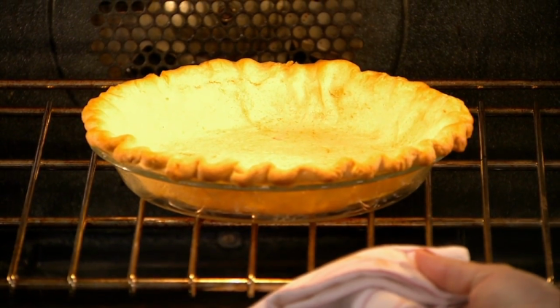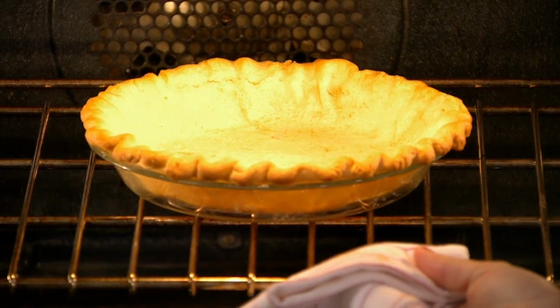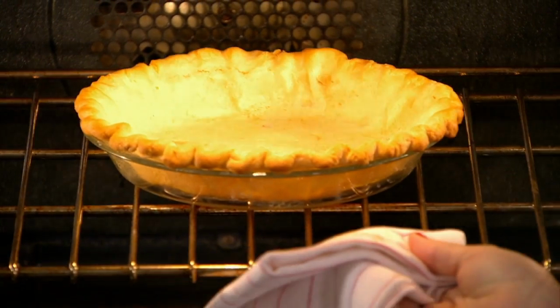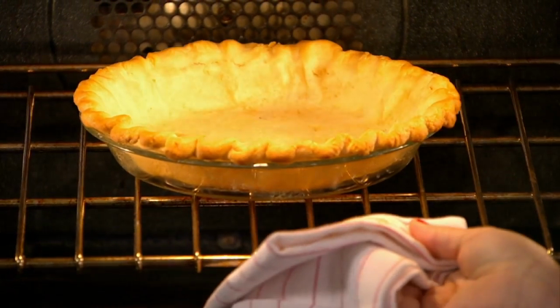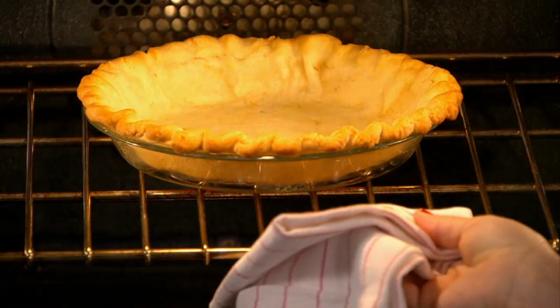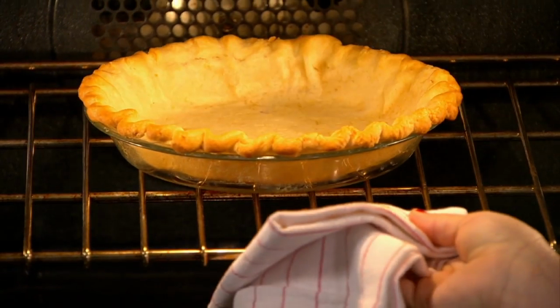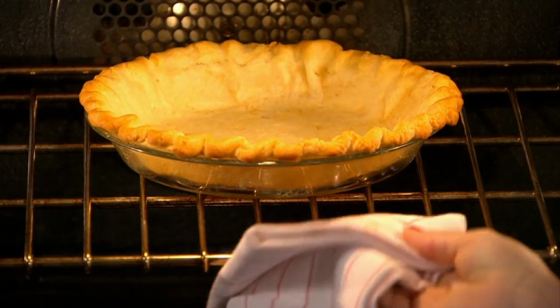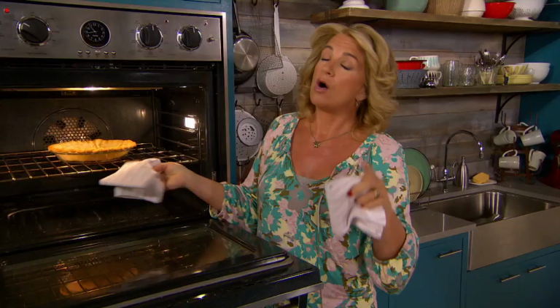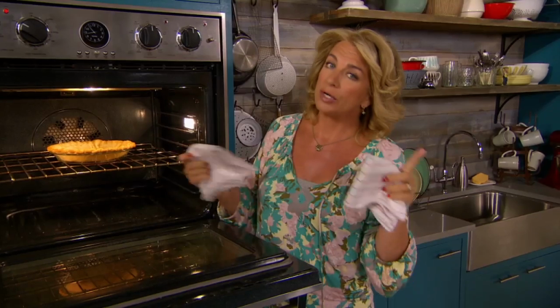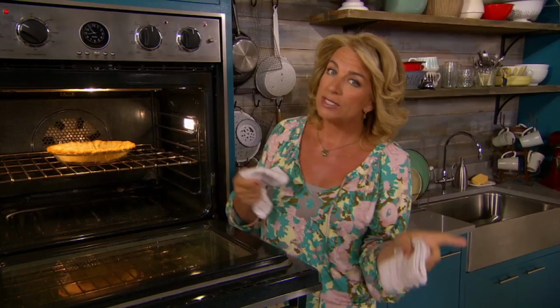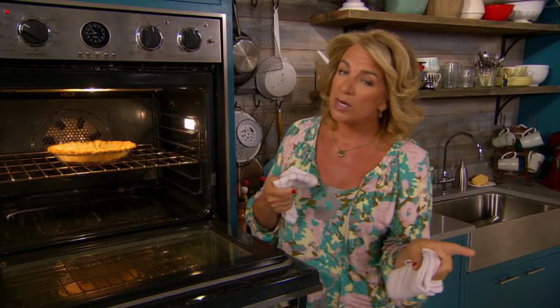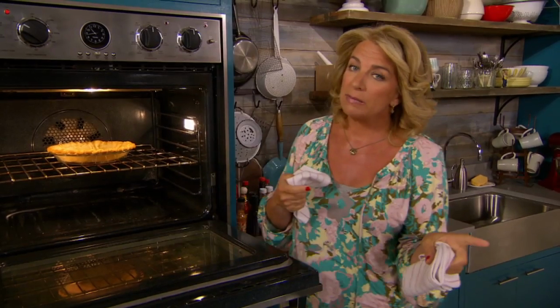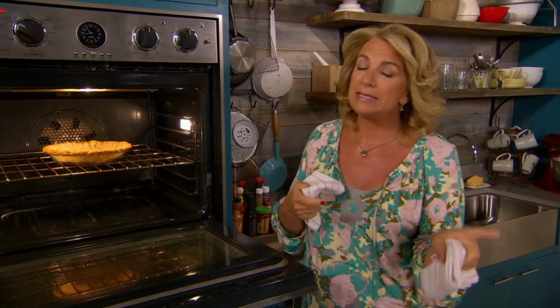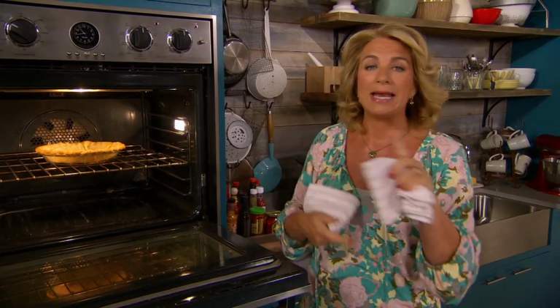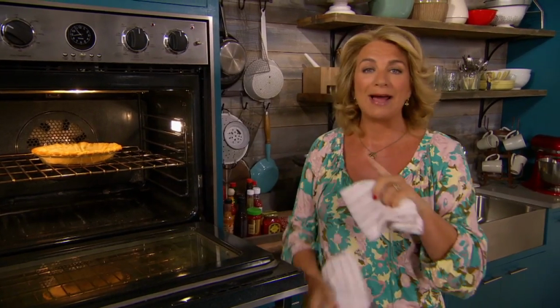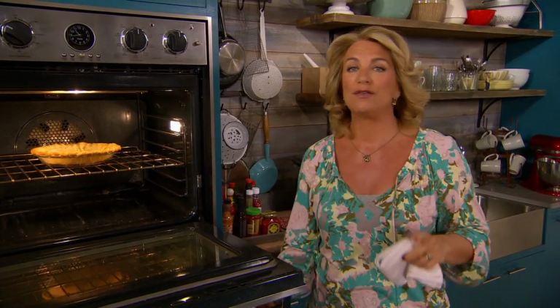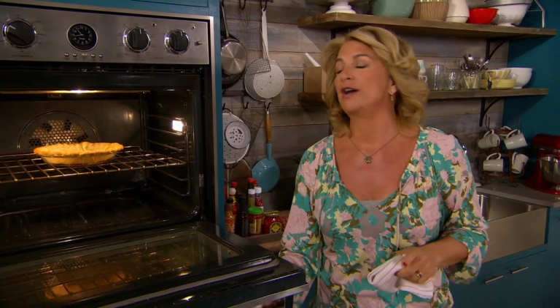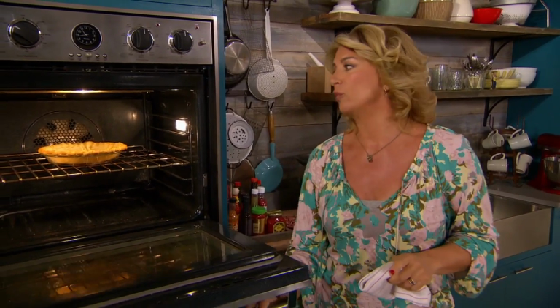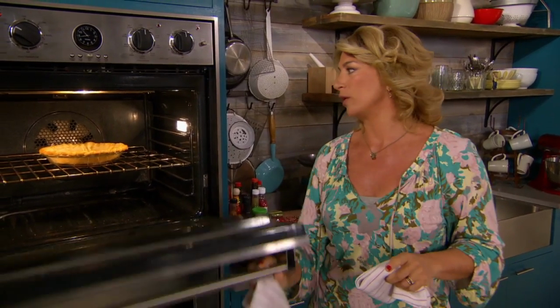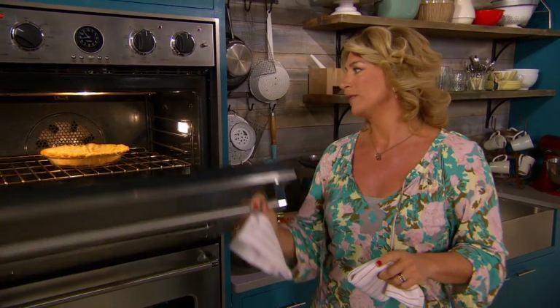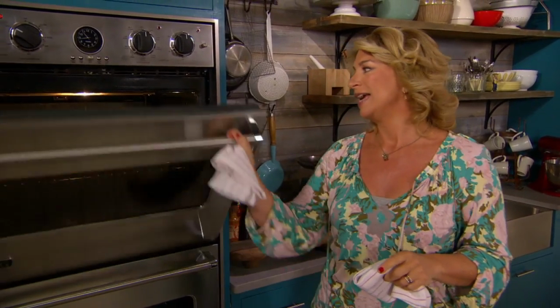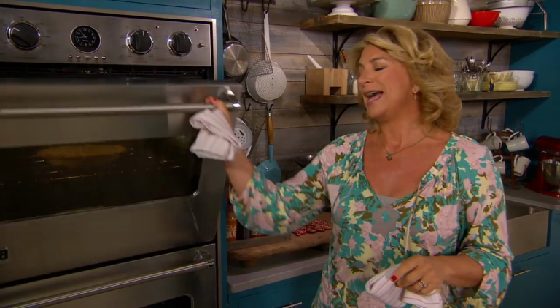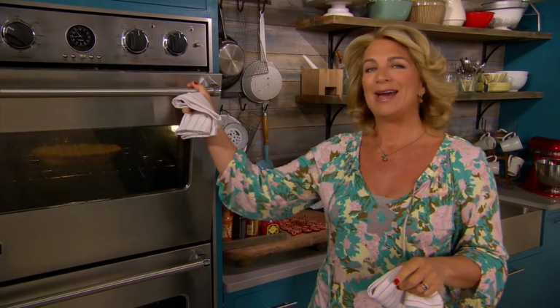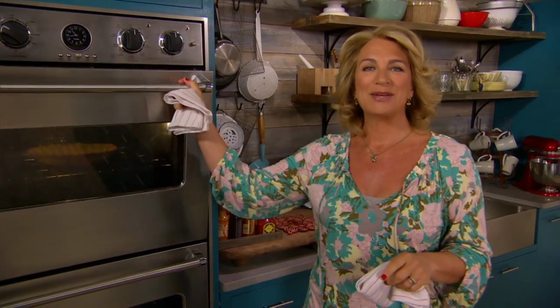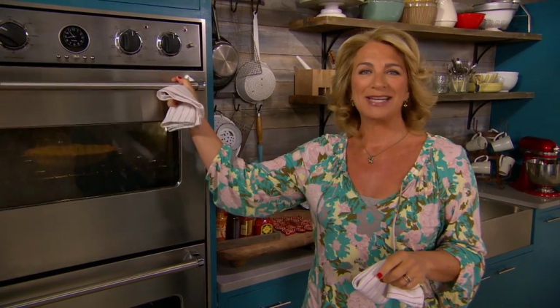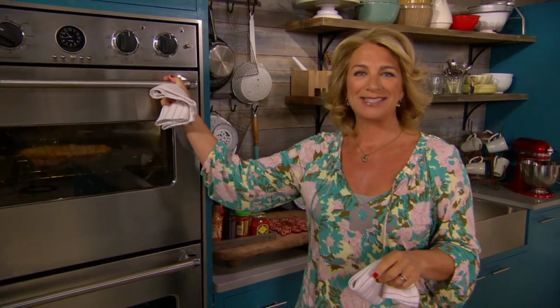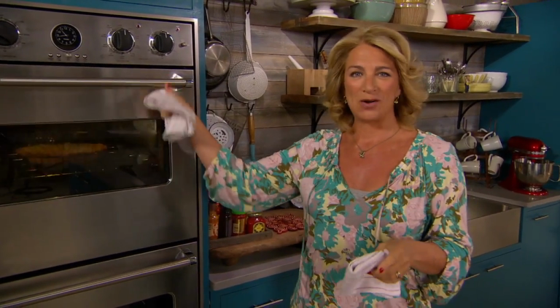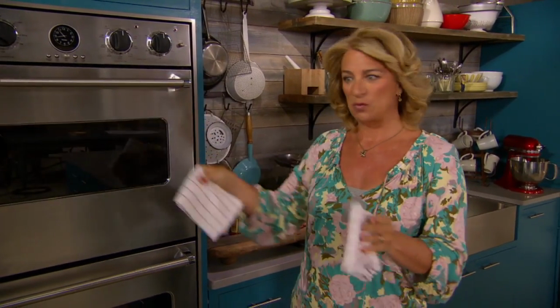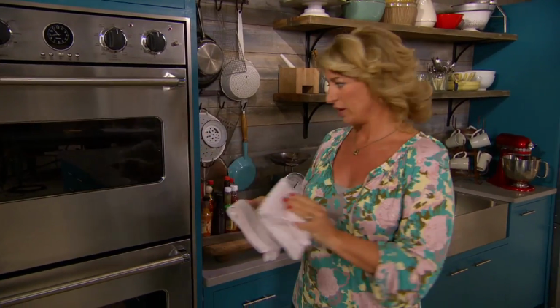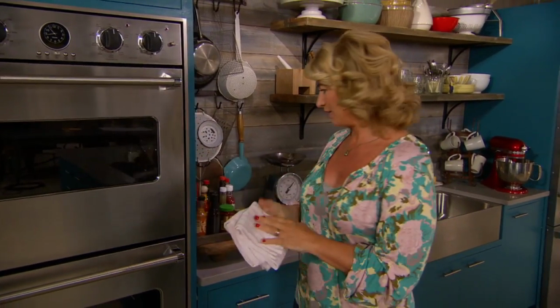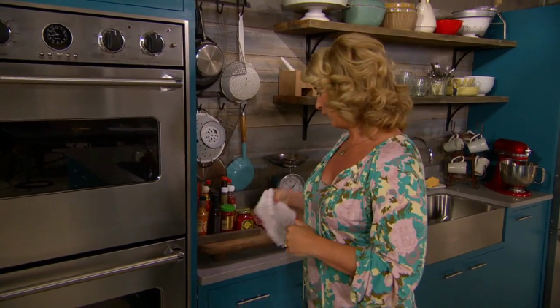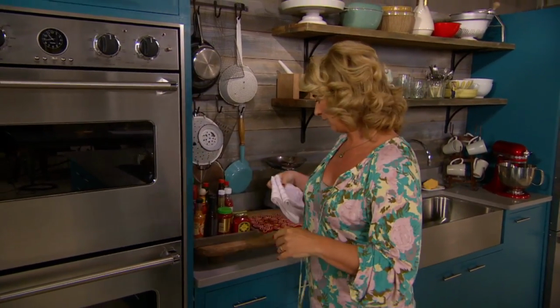400 degrees — already did 20 minutes, and now five more. And now I'm going to get started with the filling.